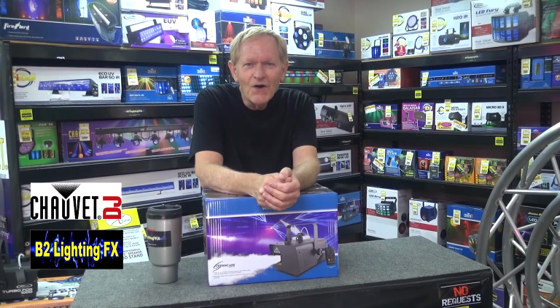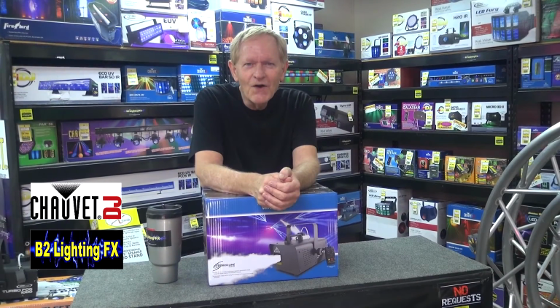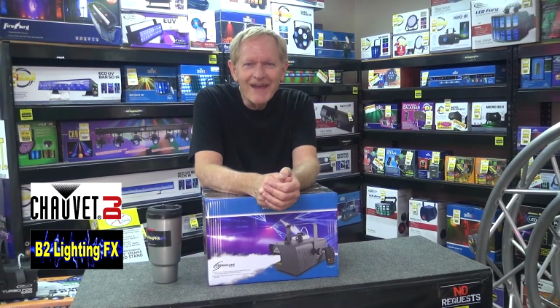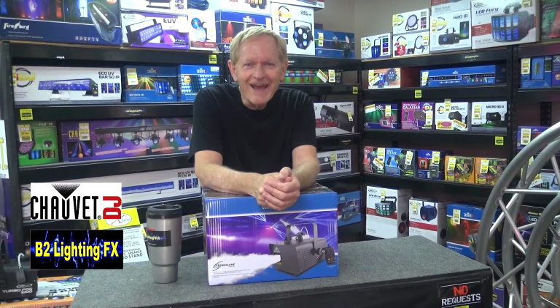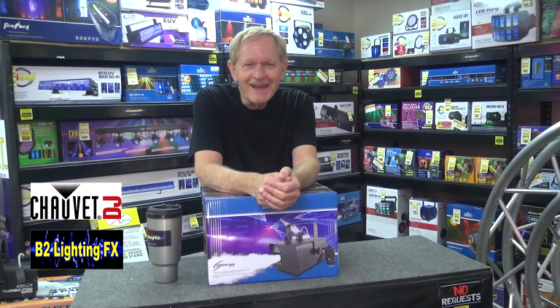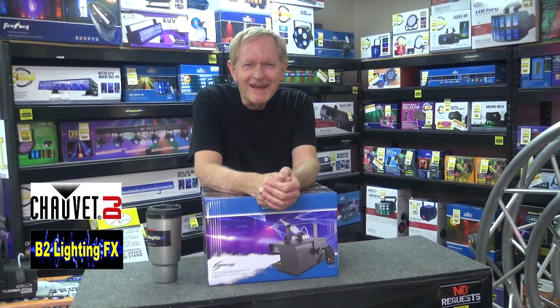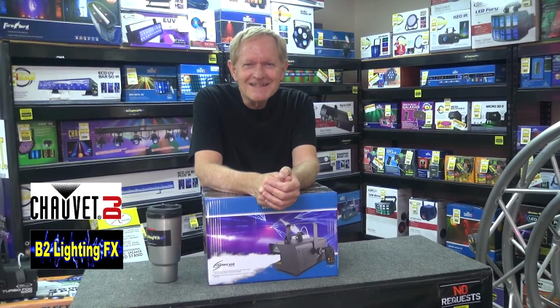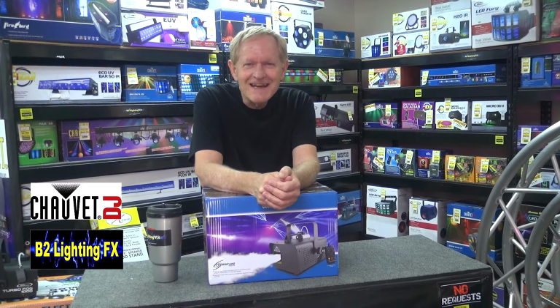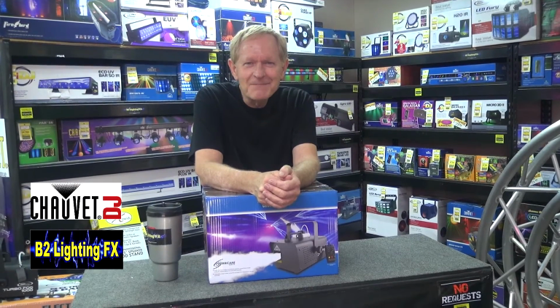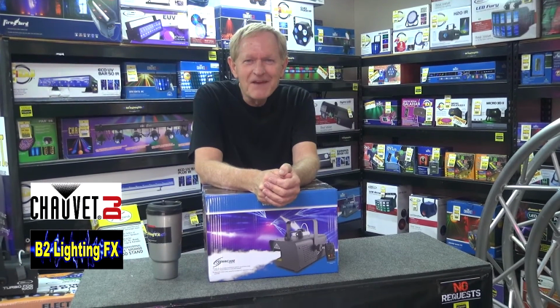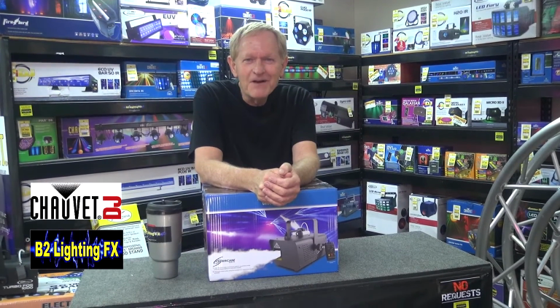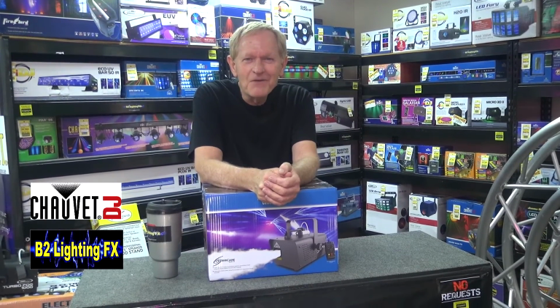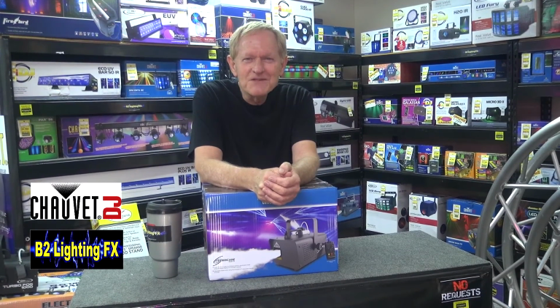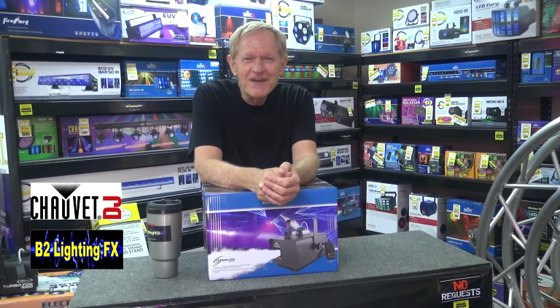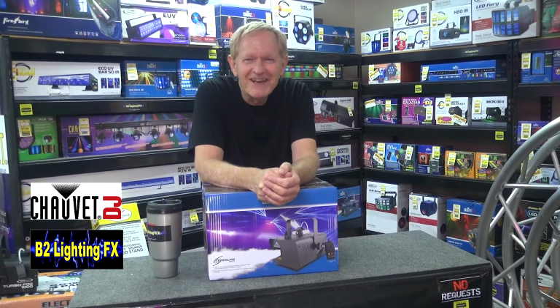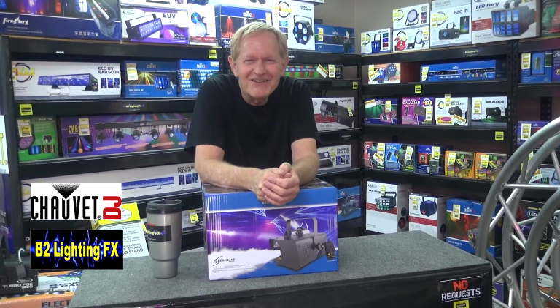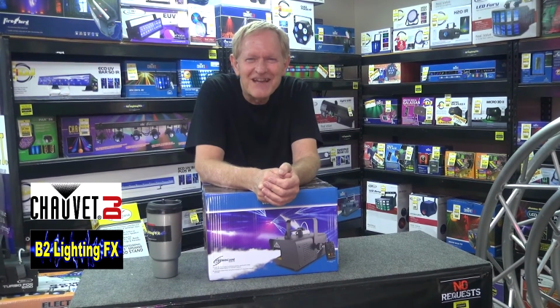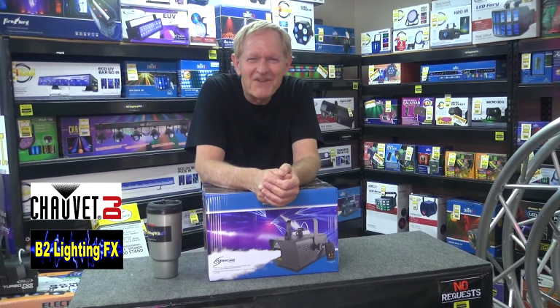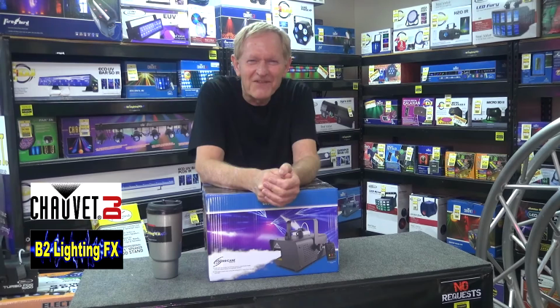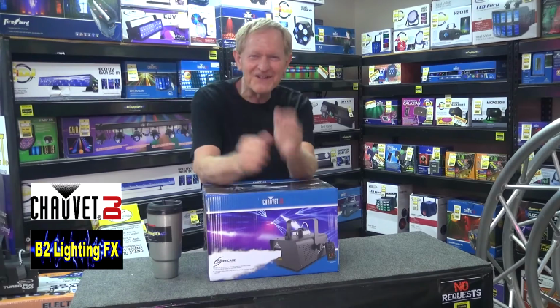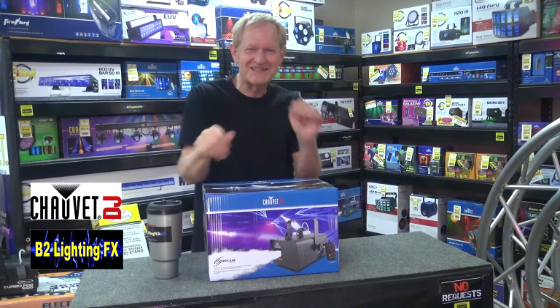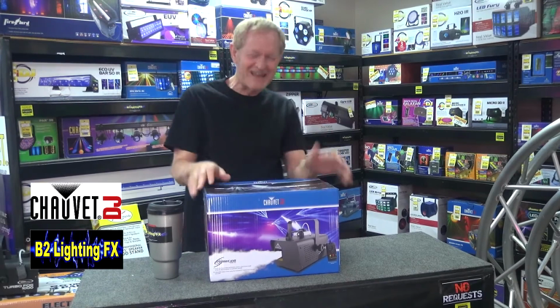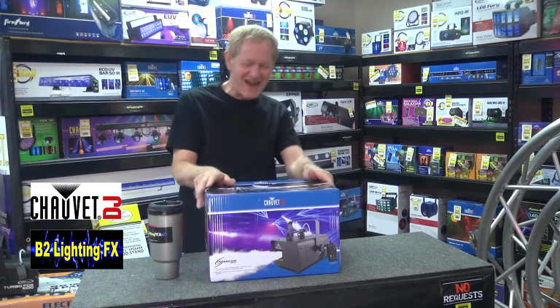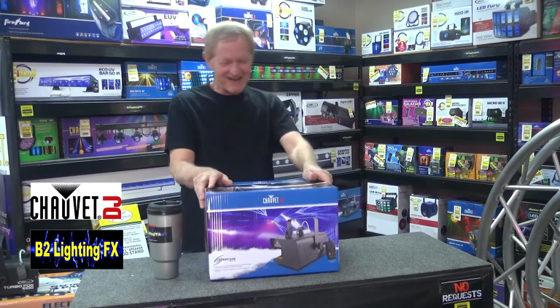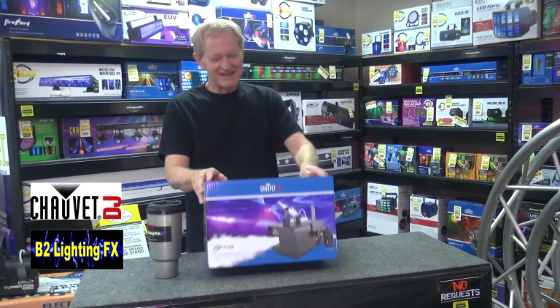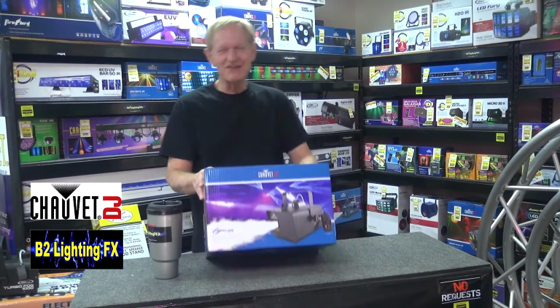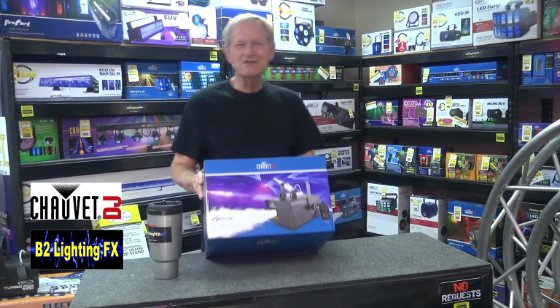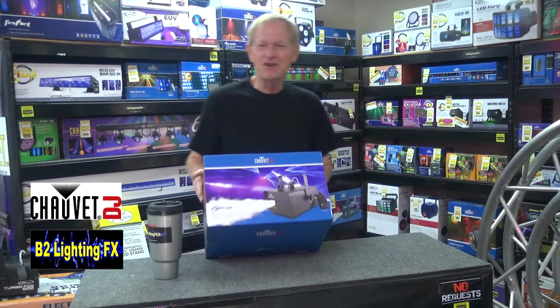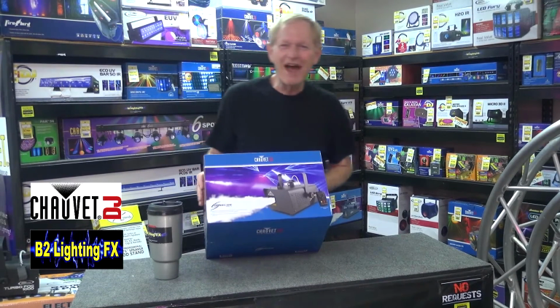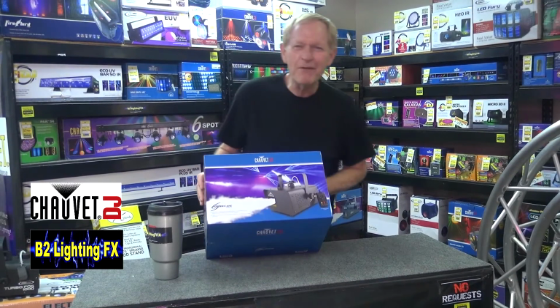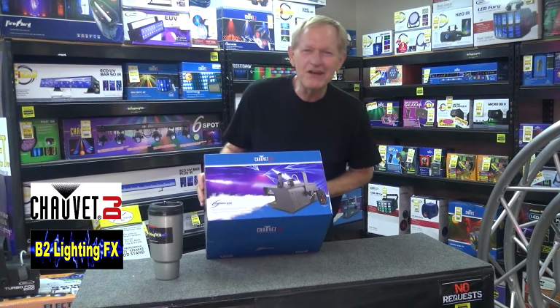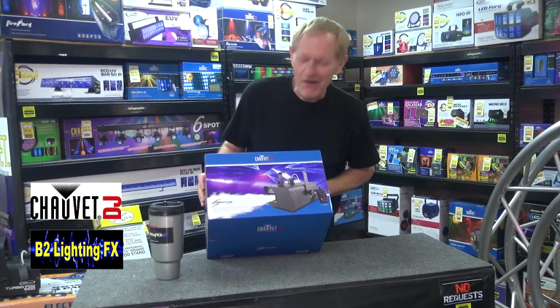That has got to be one of the worst videos I've ever seen. Chauvet, what are you doing?